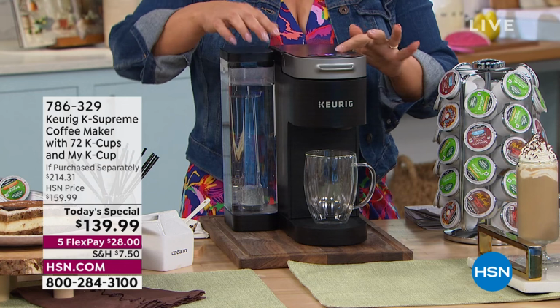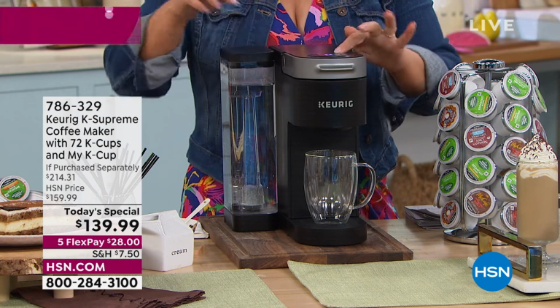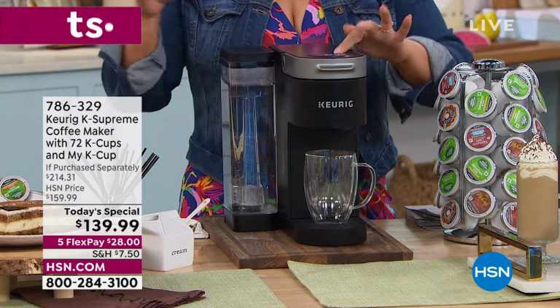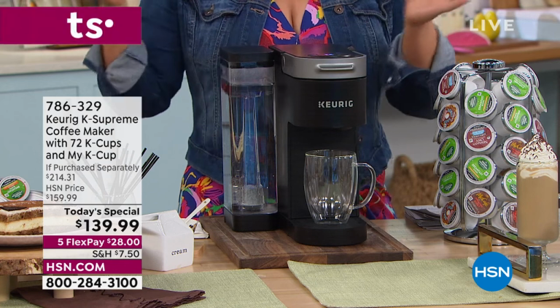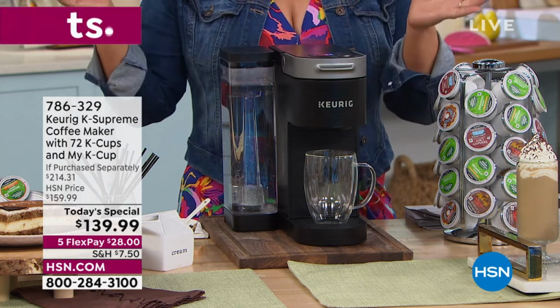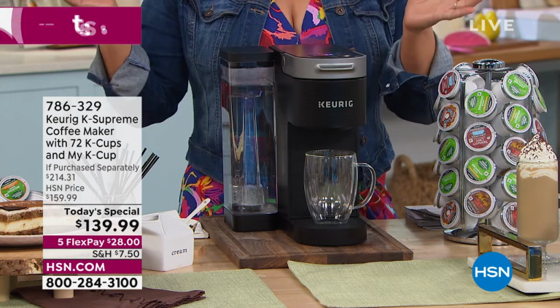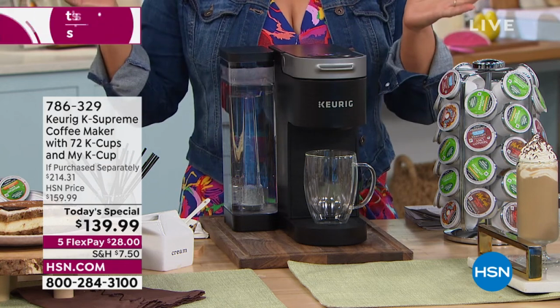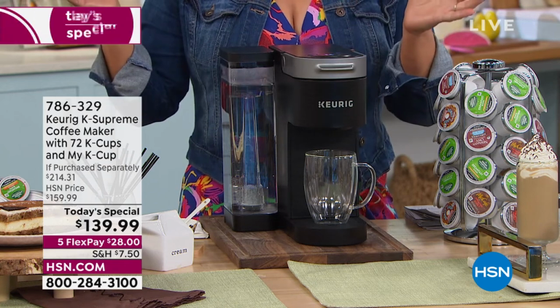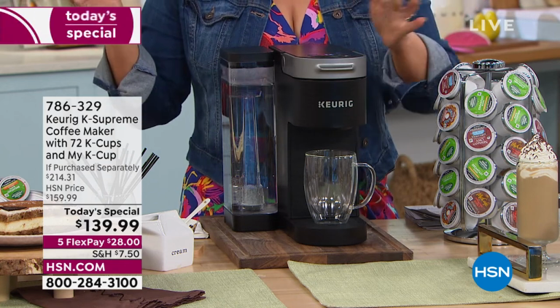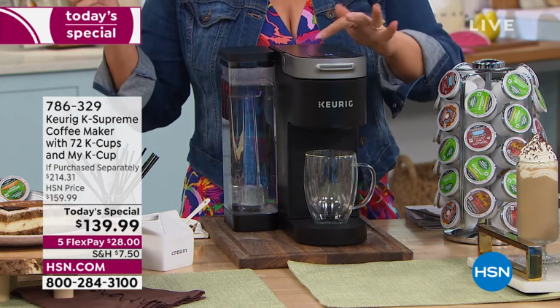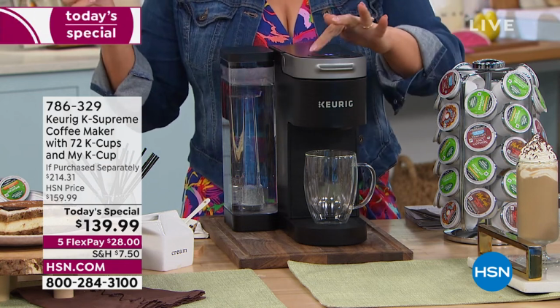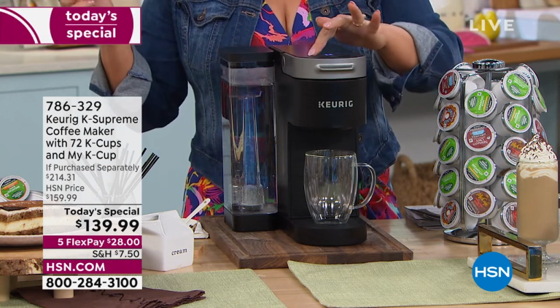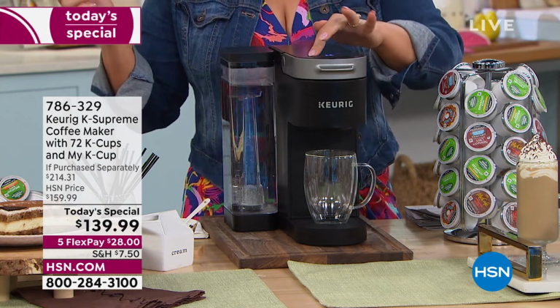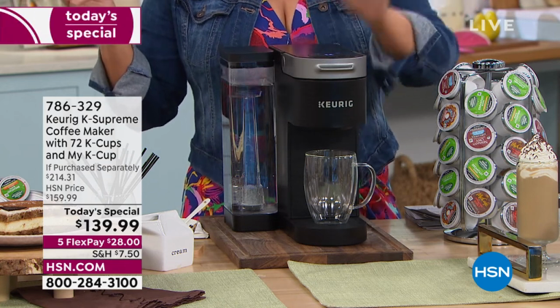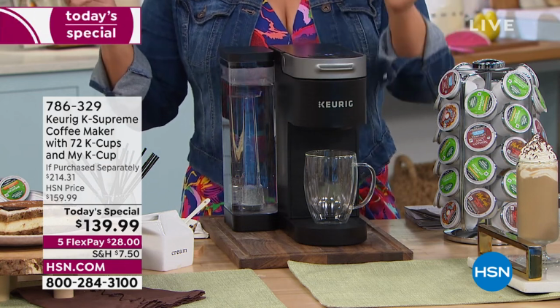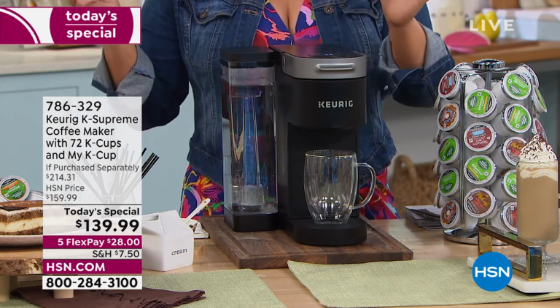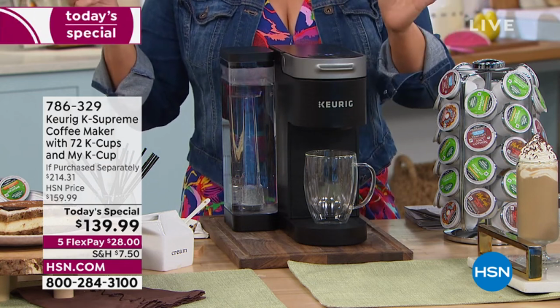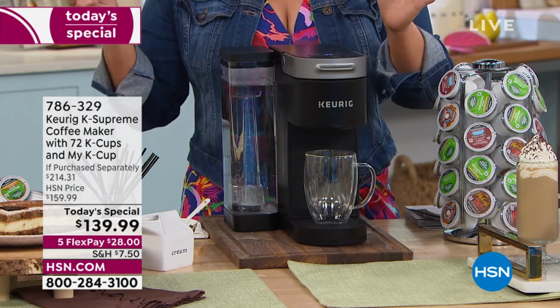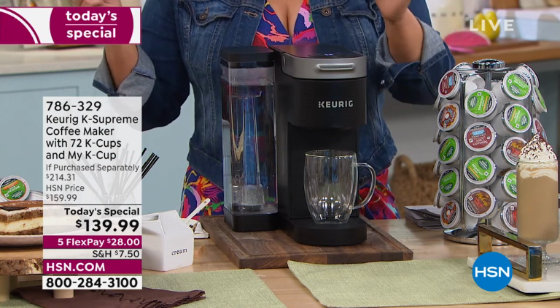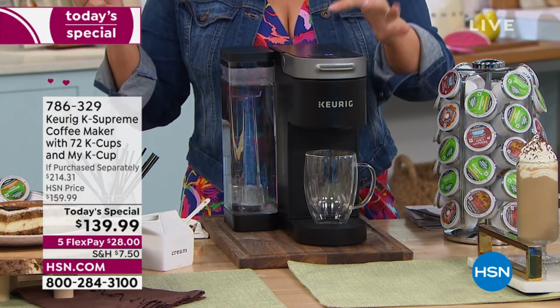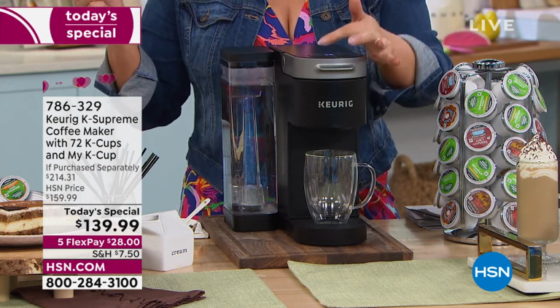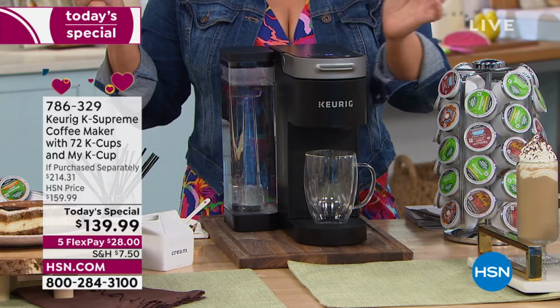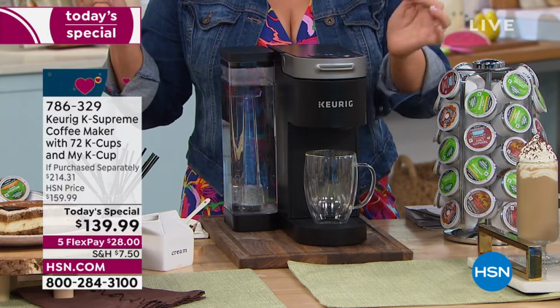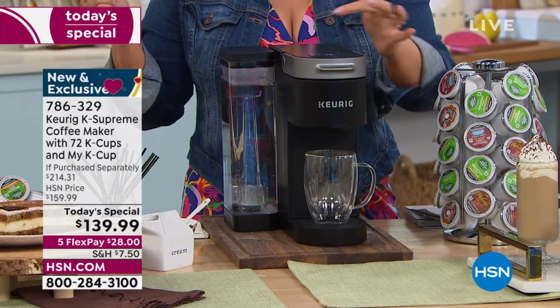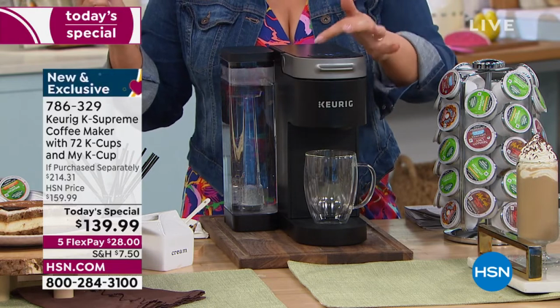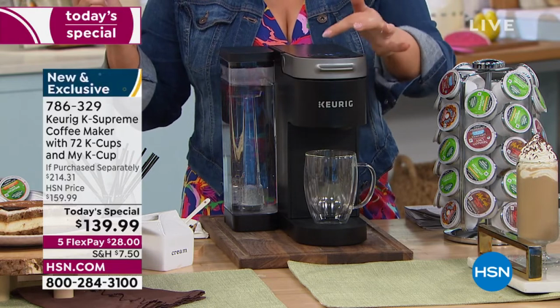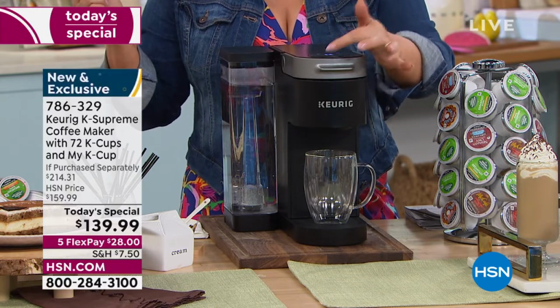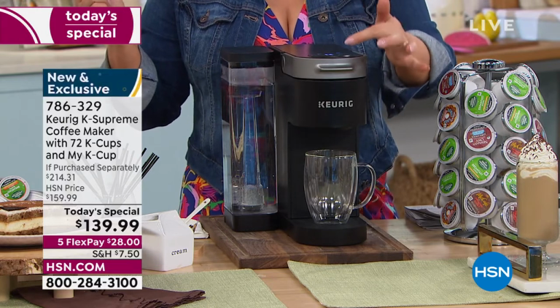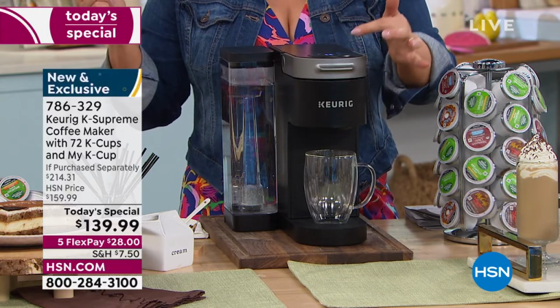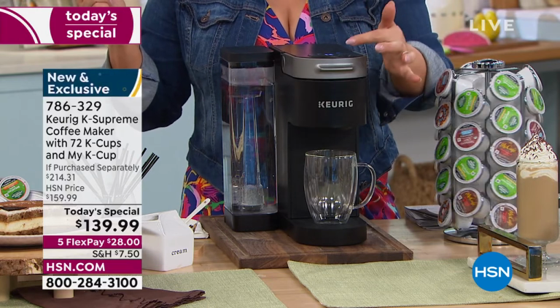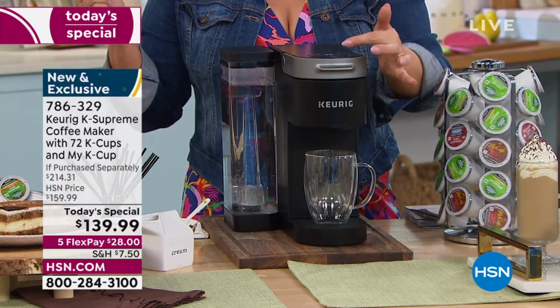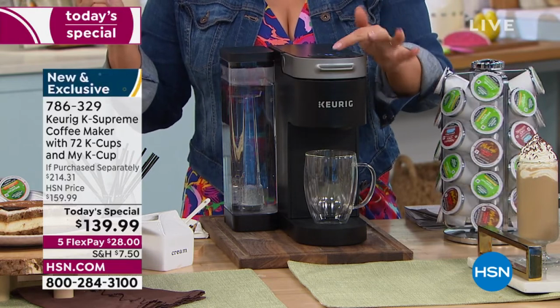We literally just gave it a little push here. We're pressing six ounces because you can choose your cup size: six, eight, ten, or twelve.